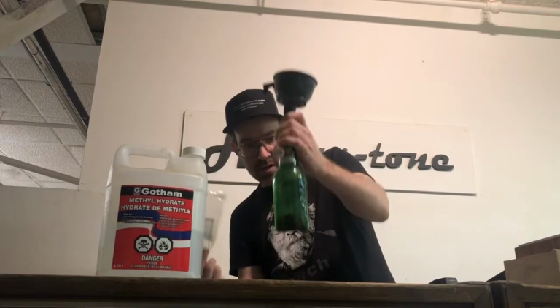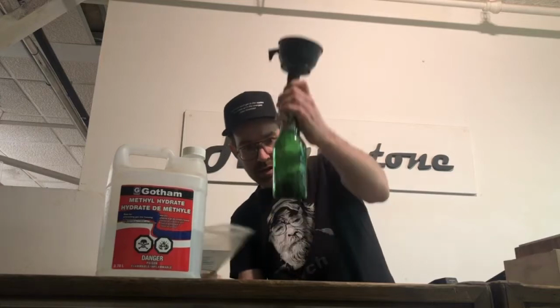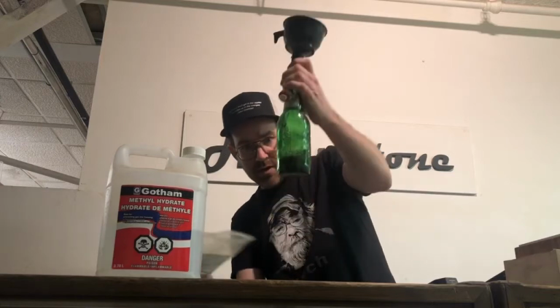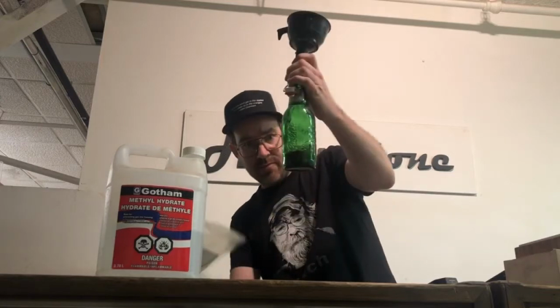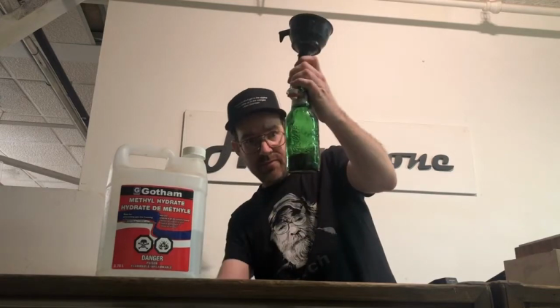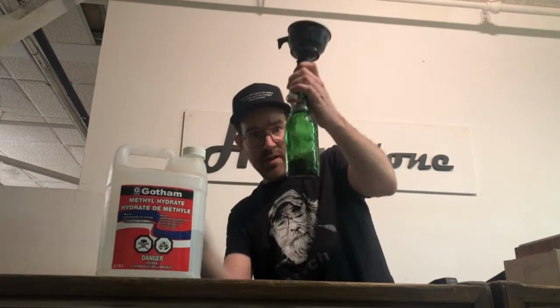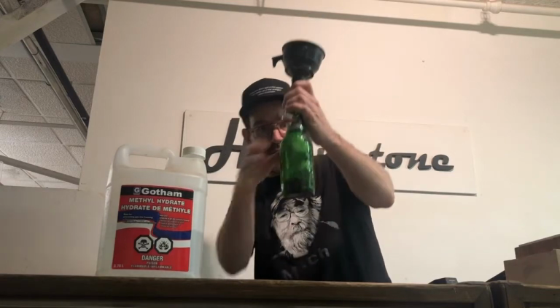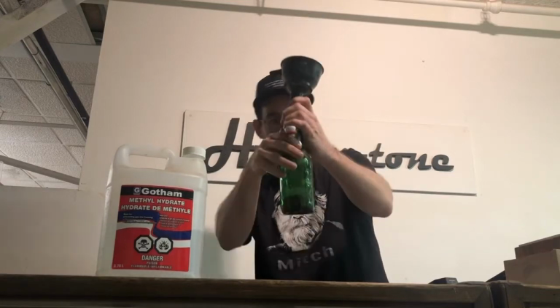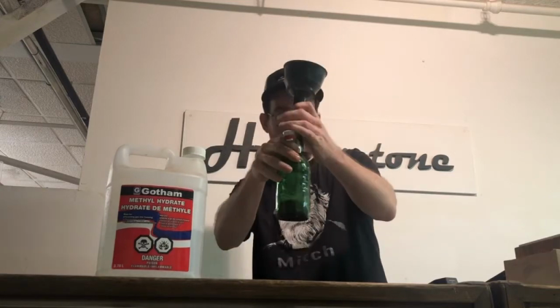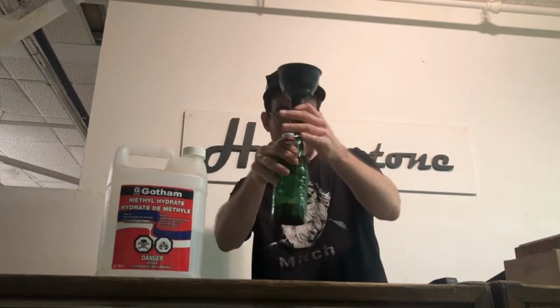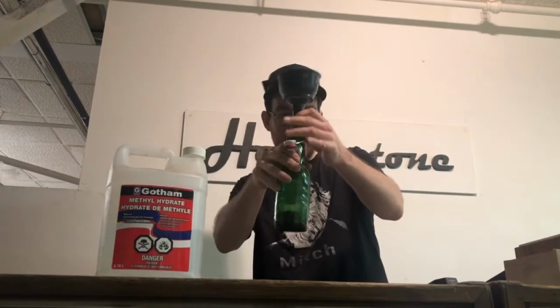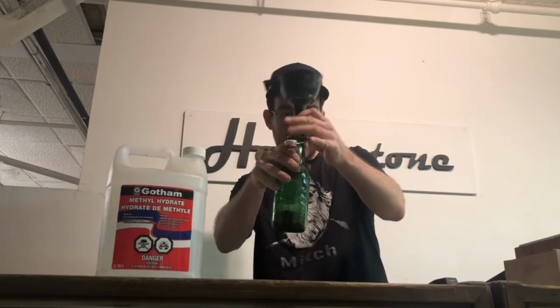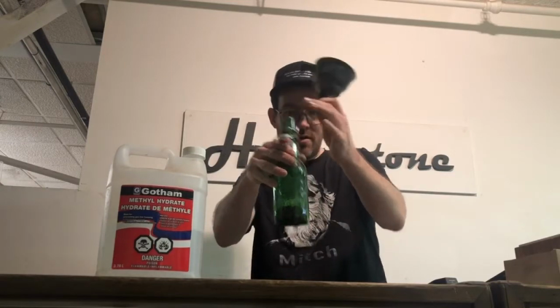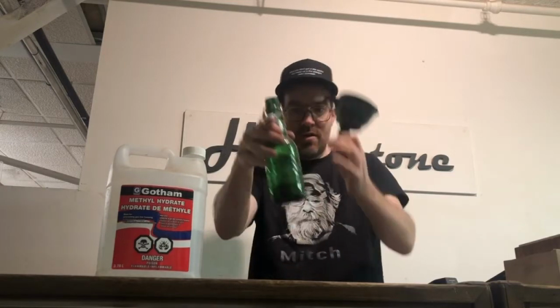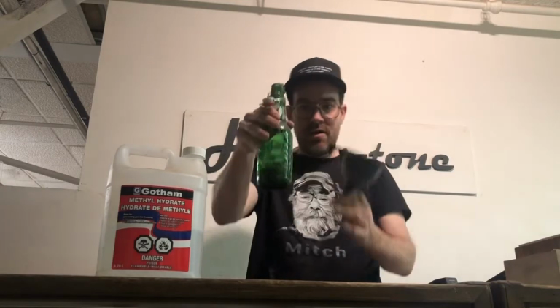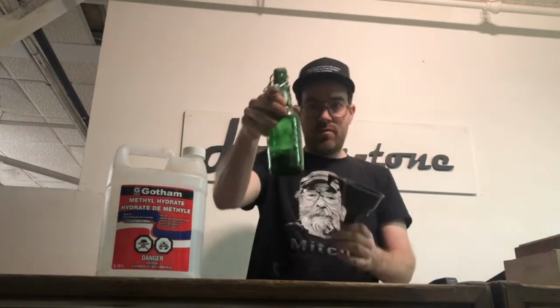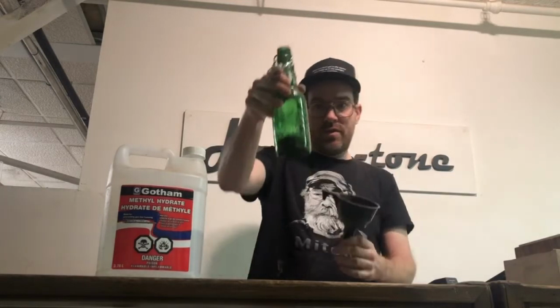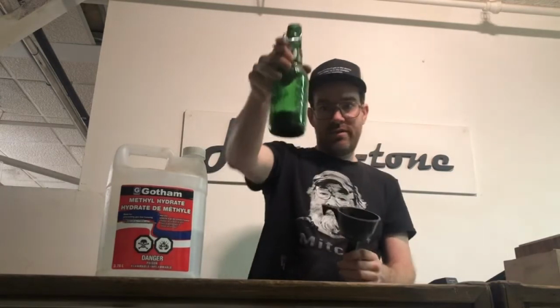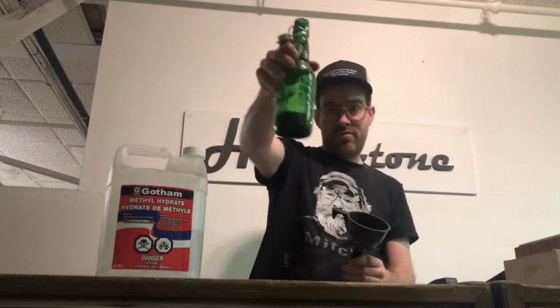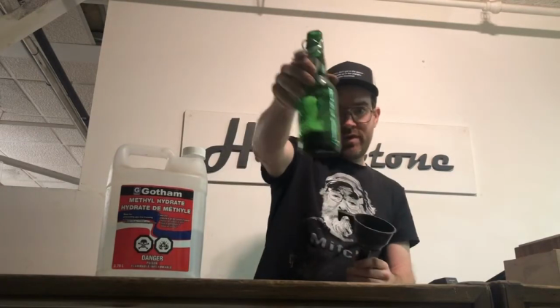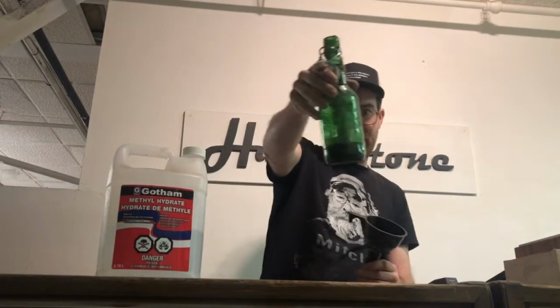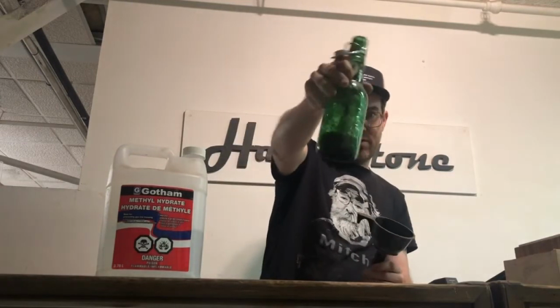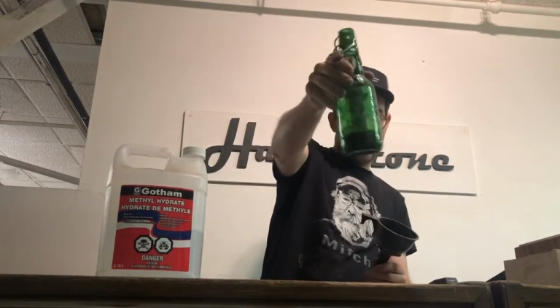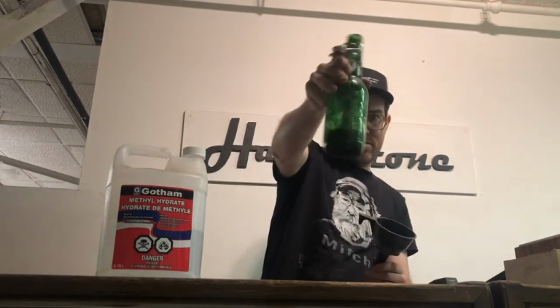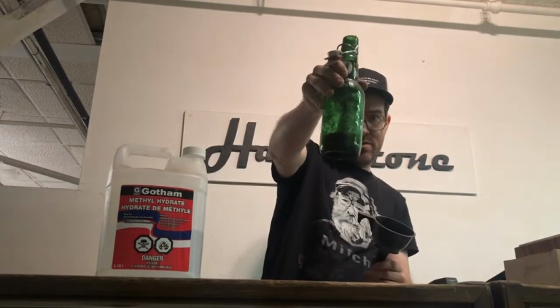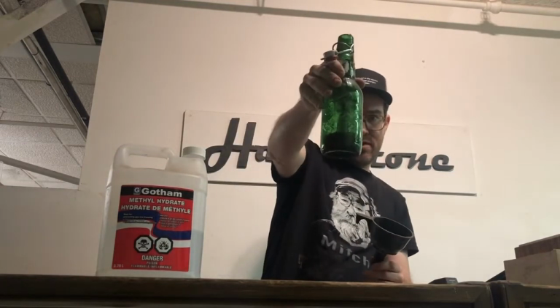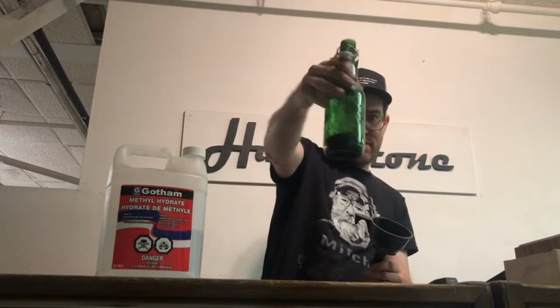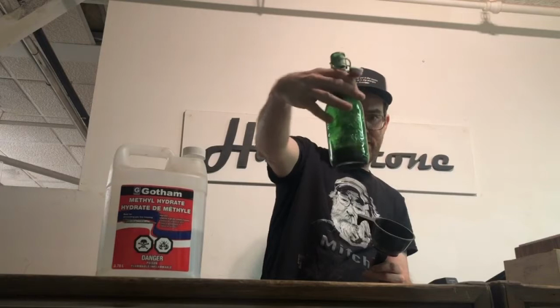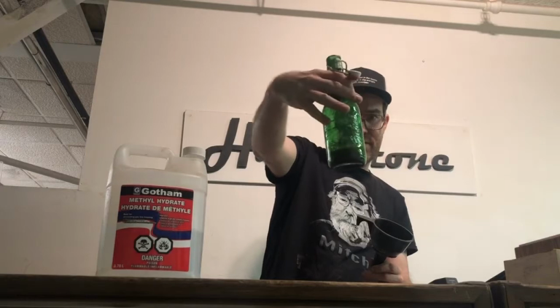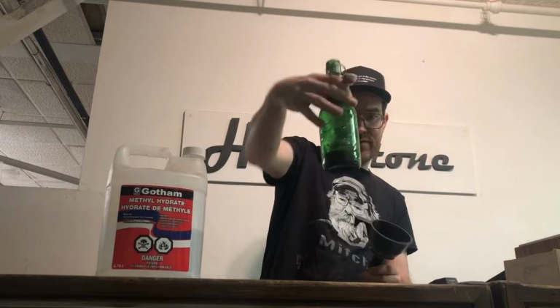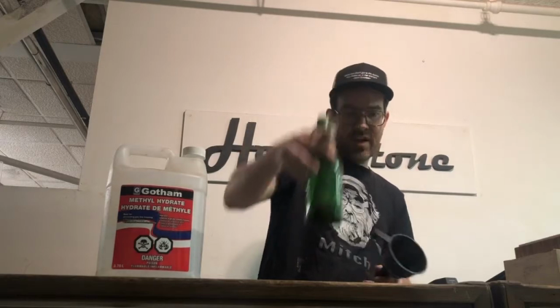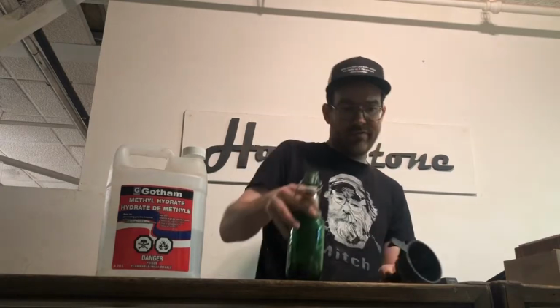There we go — fill the bottle approximately one seventh or one eighth with shellac flakes. That's it.